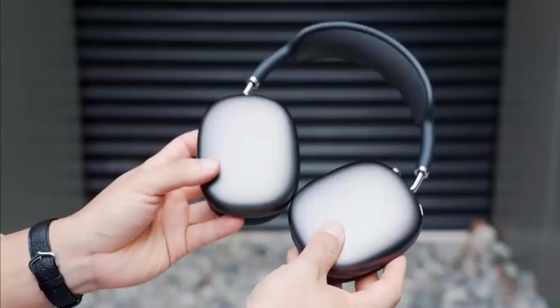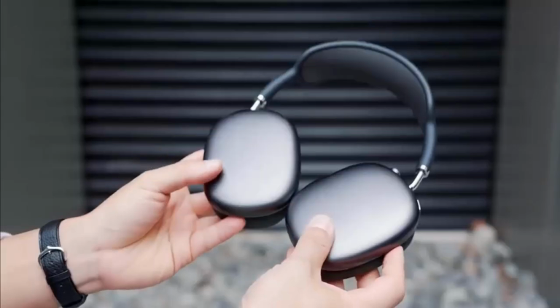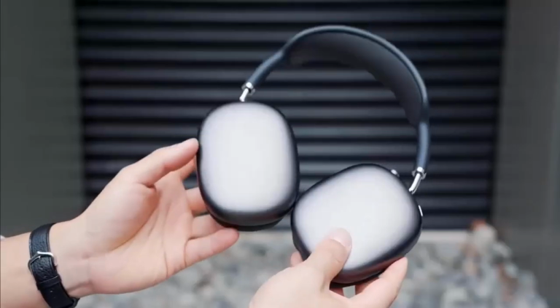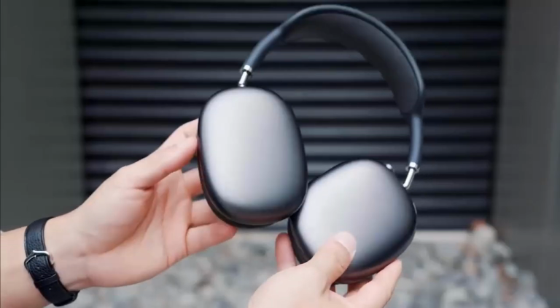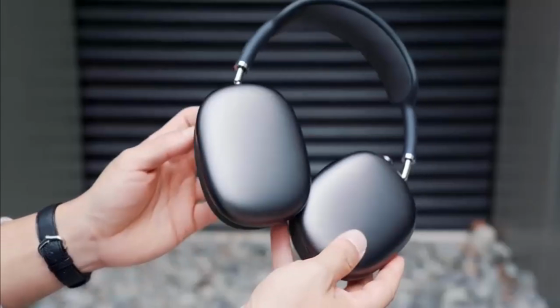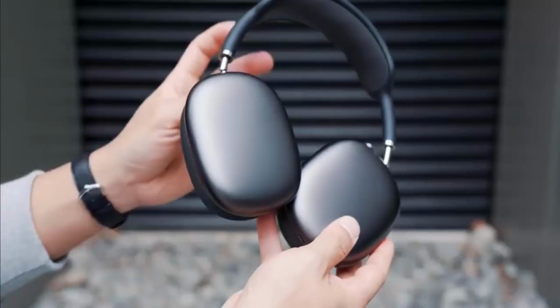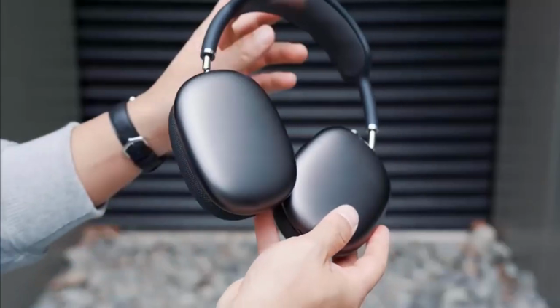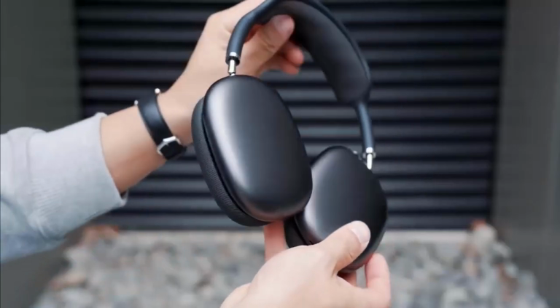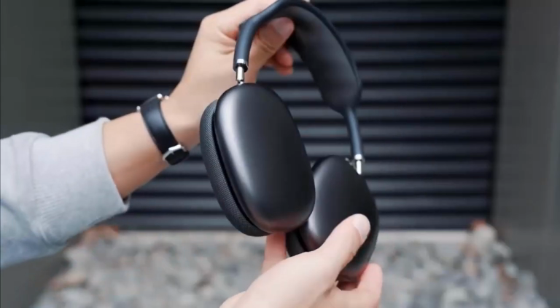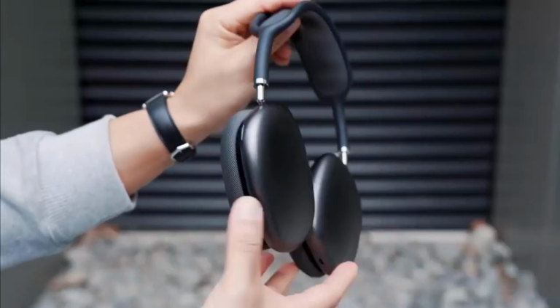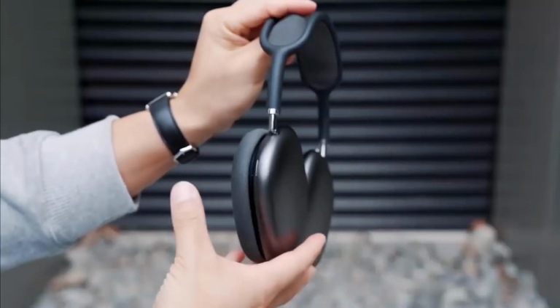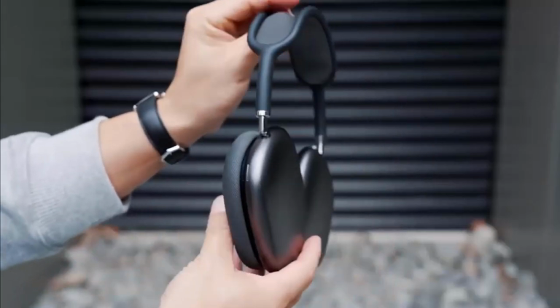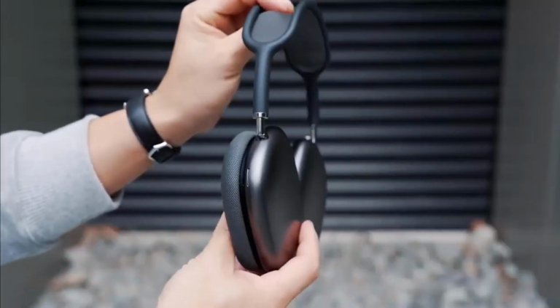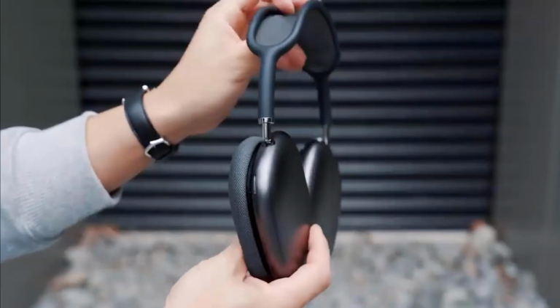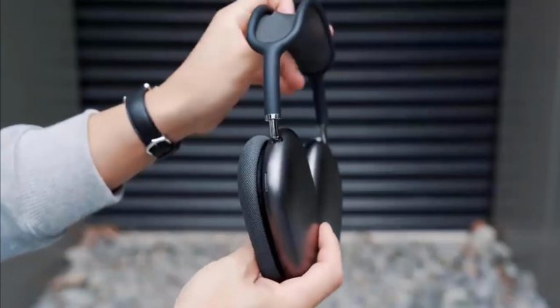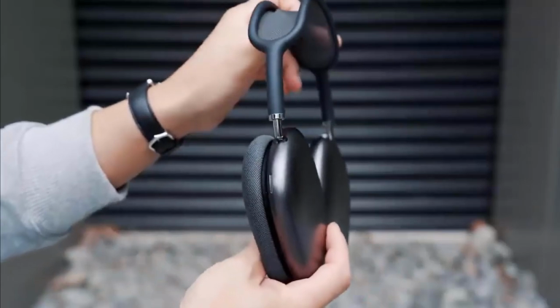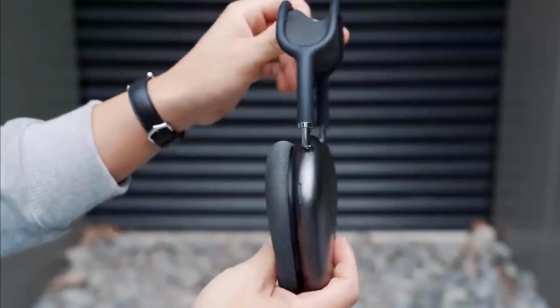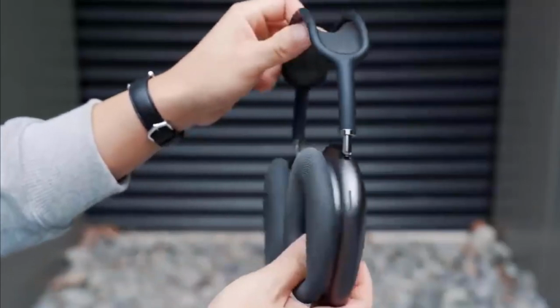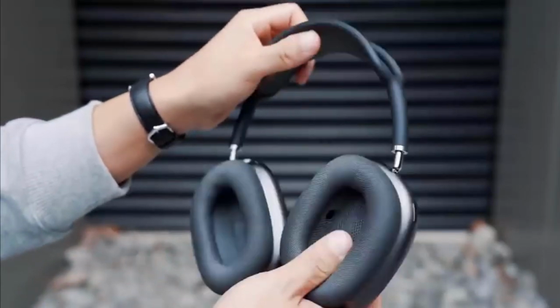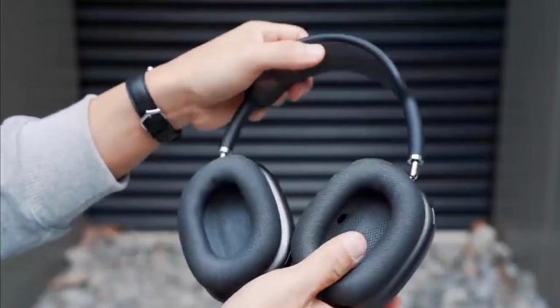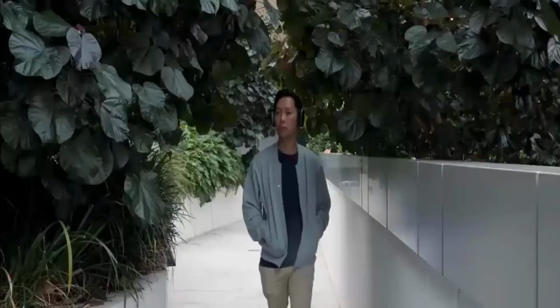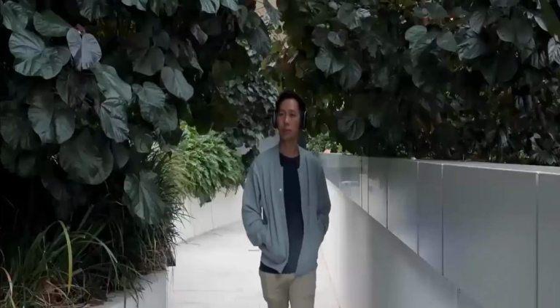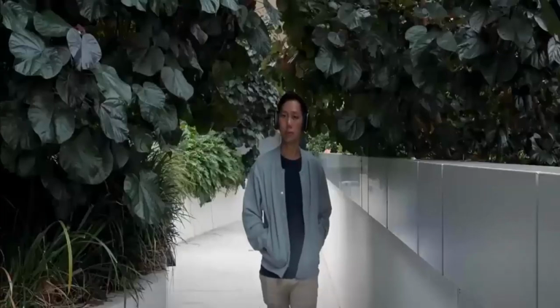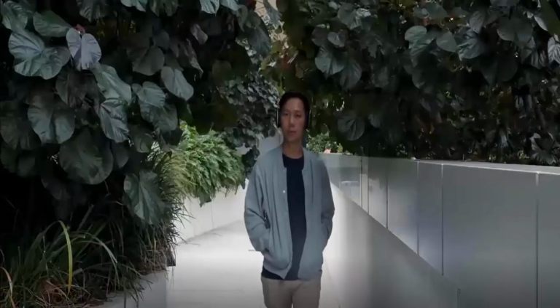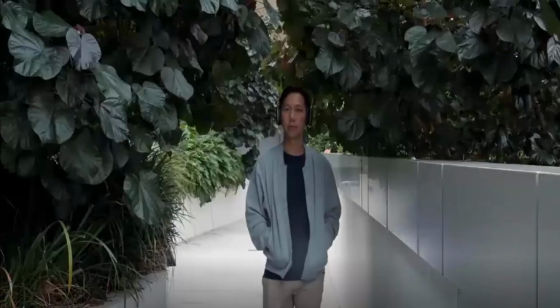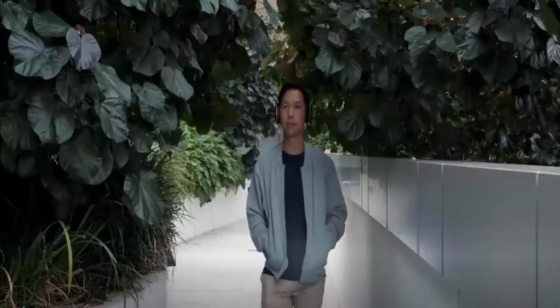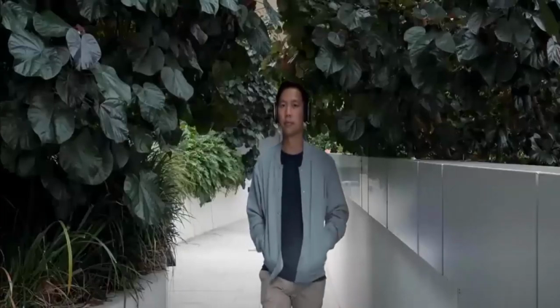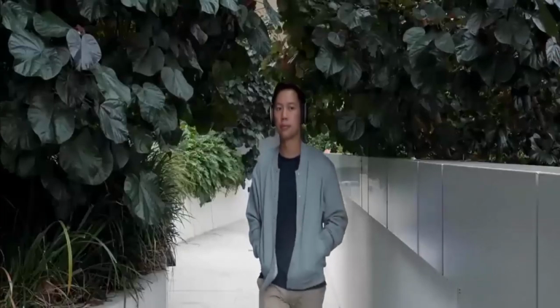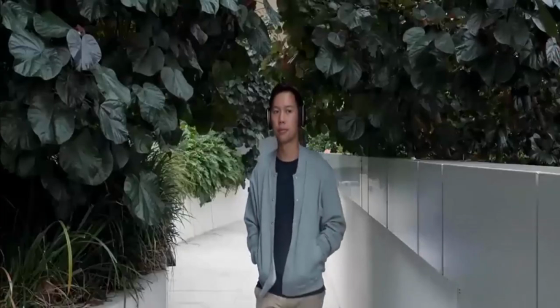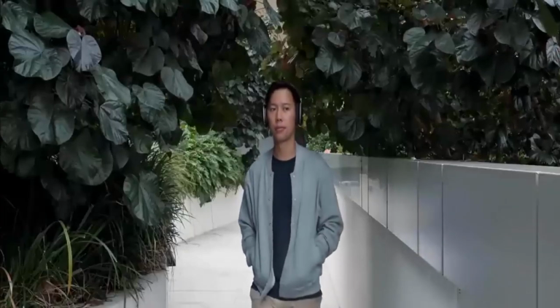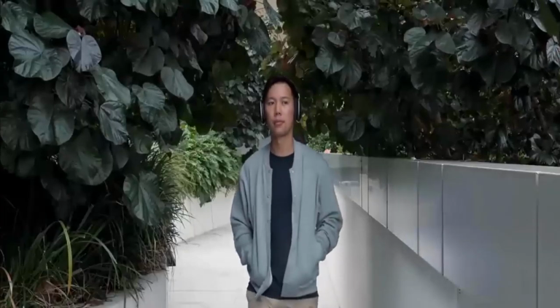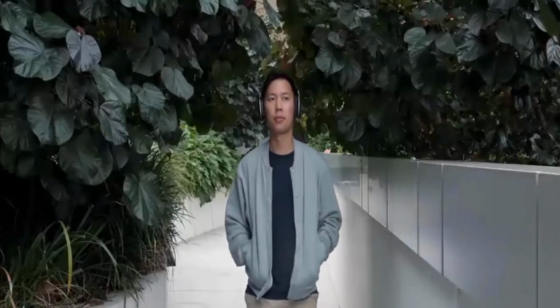It has a knit mesh canopy and memory foam on-ear cushions that fit over the ear and perfectly seal sound.